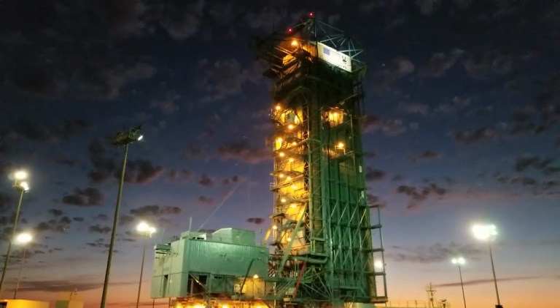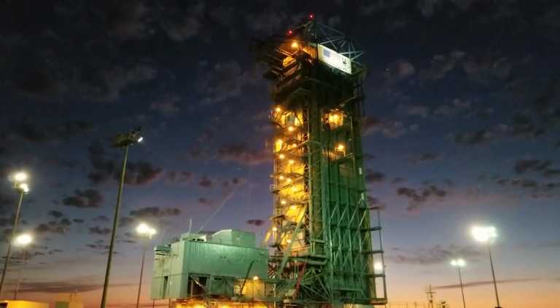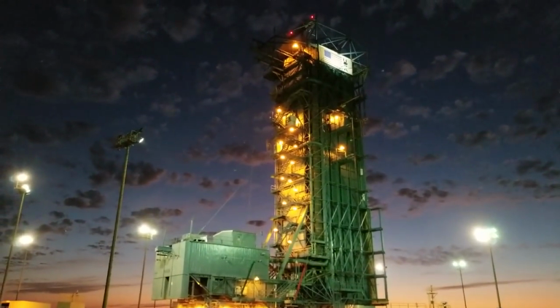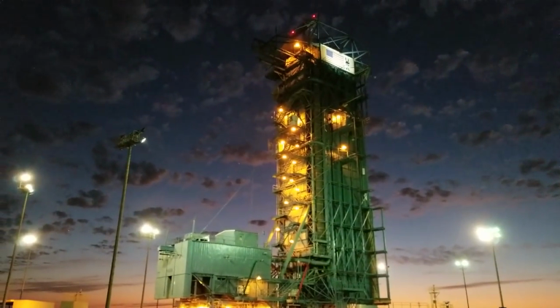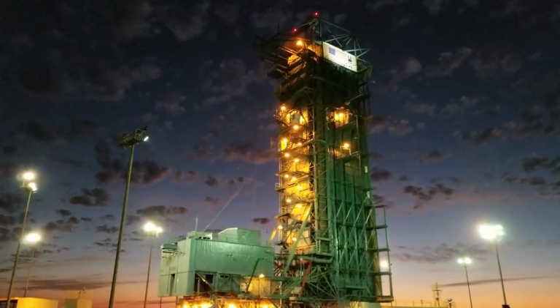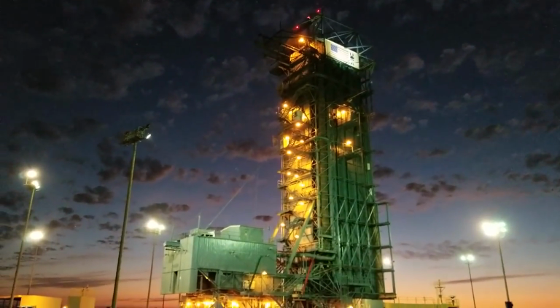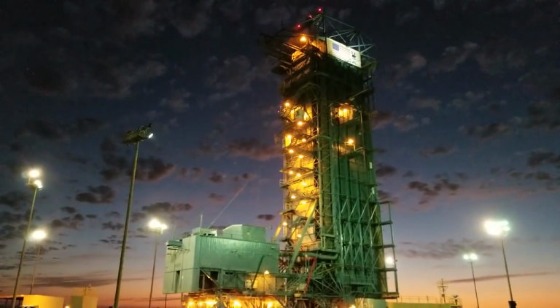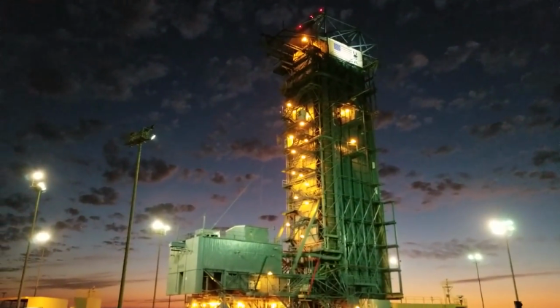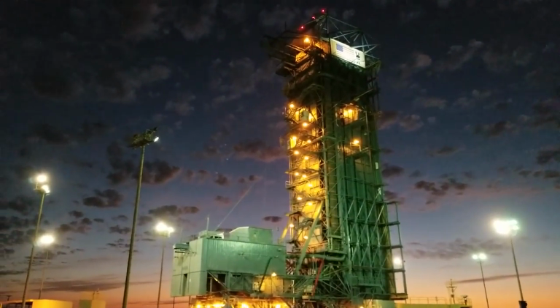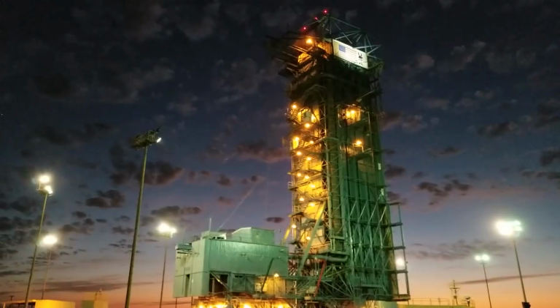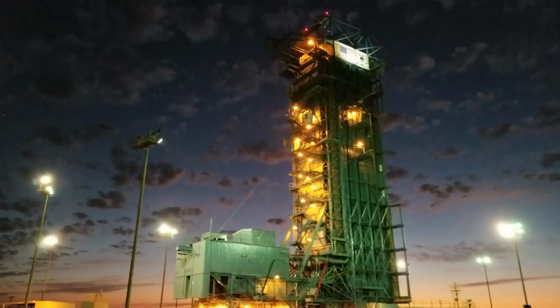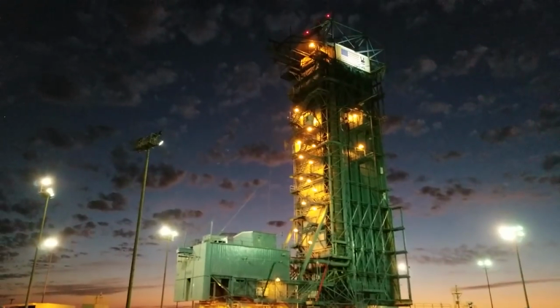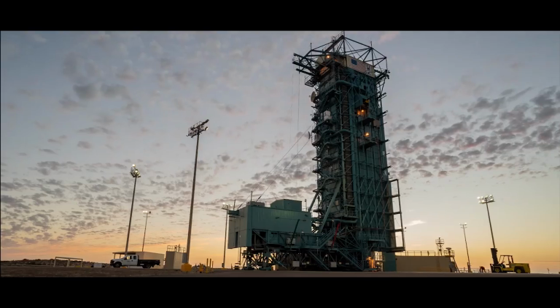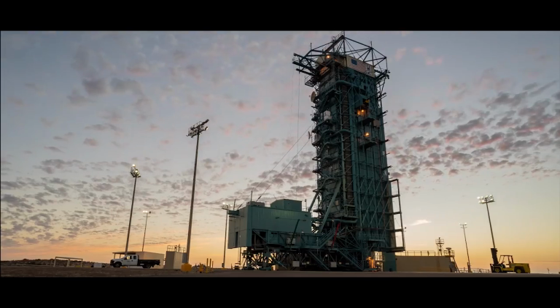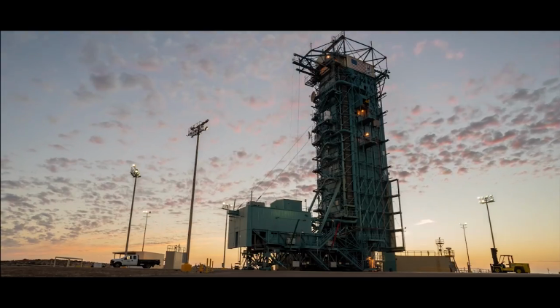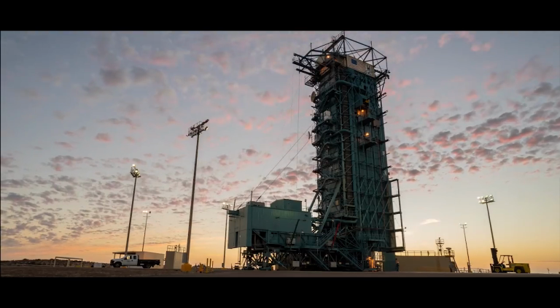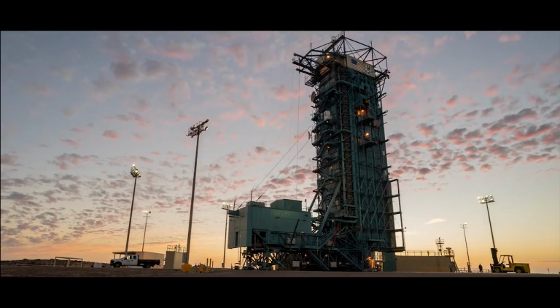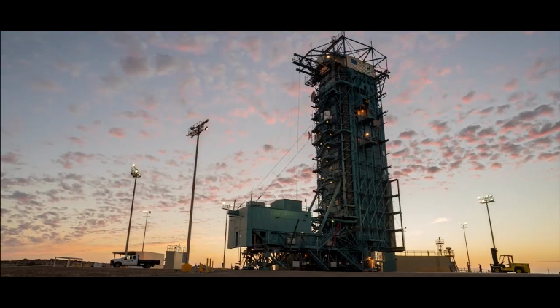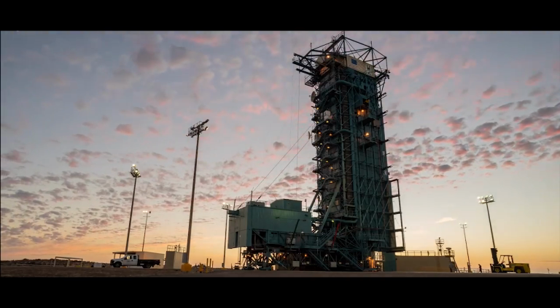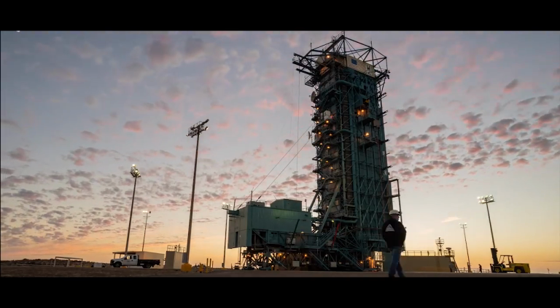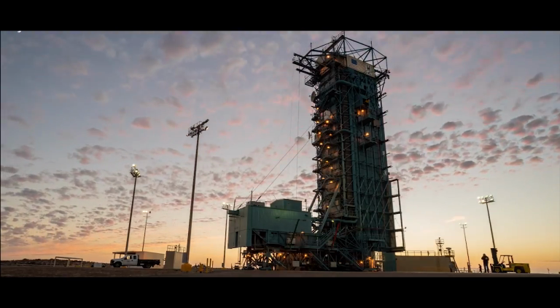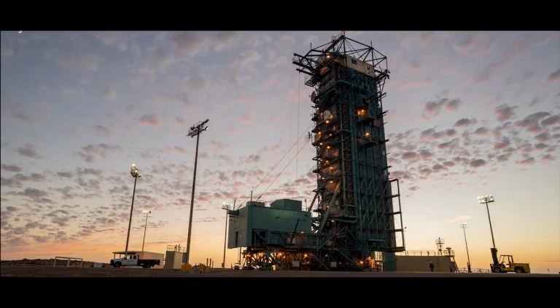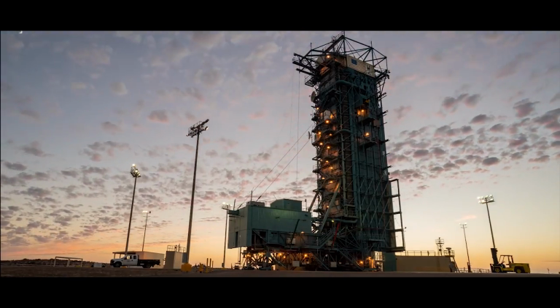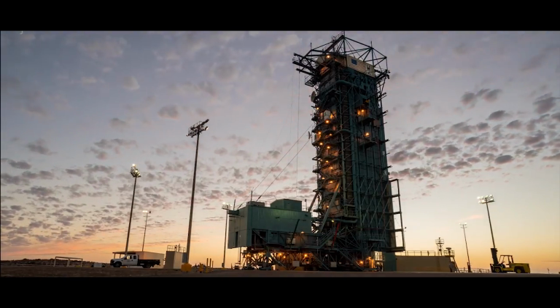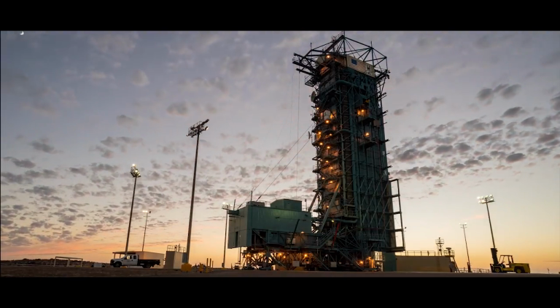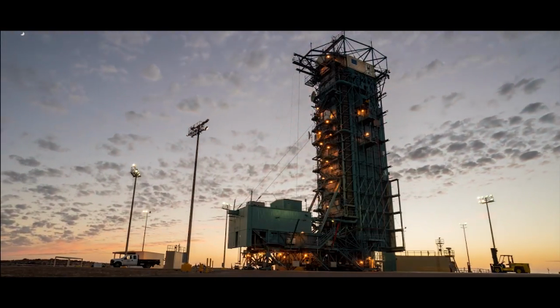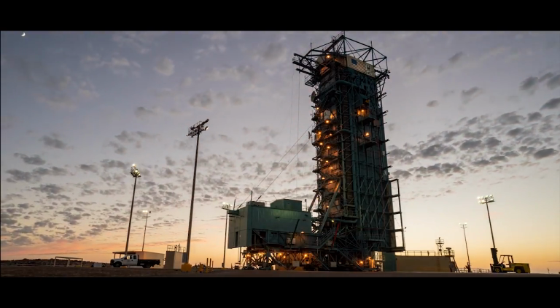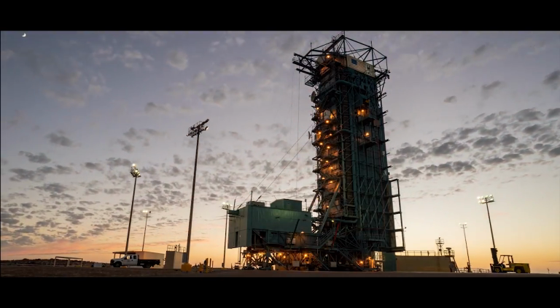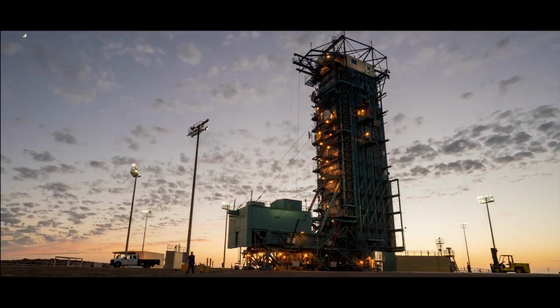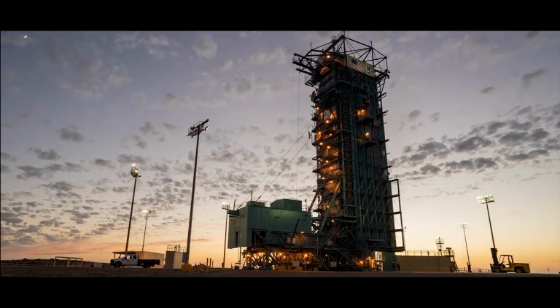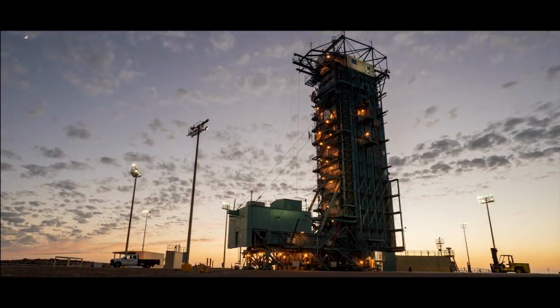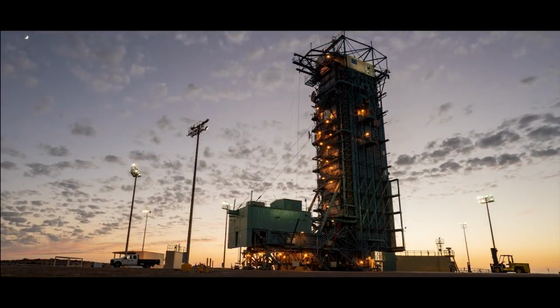Proceeding with the count. Non-essential personnel switch to channel 15. We have liftoff confirmed — pad securing.